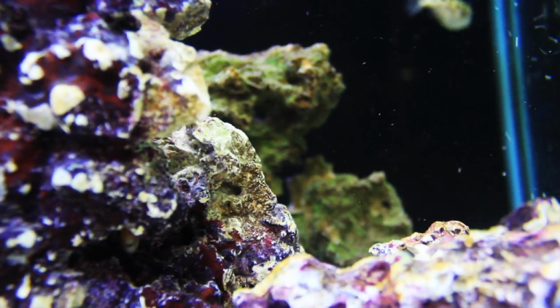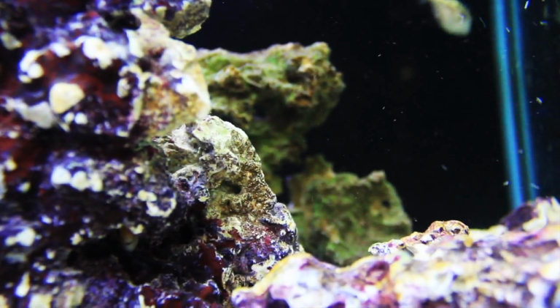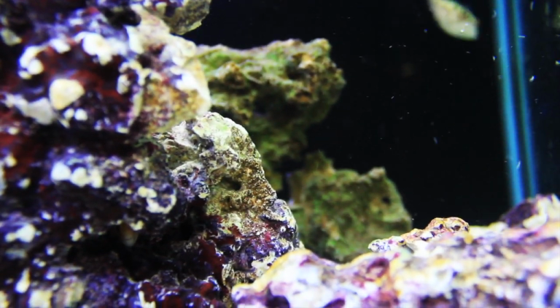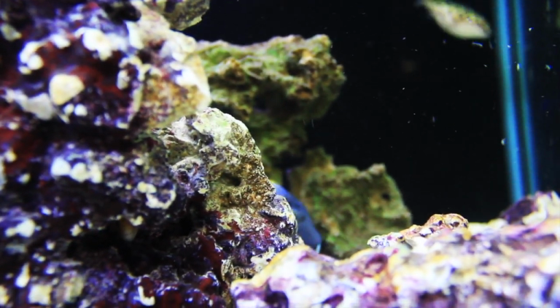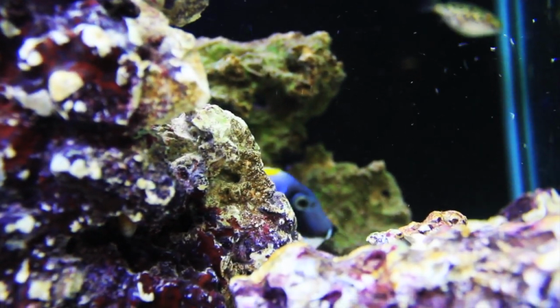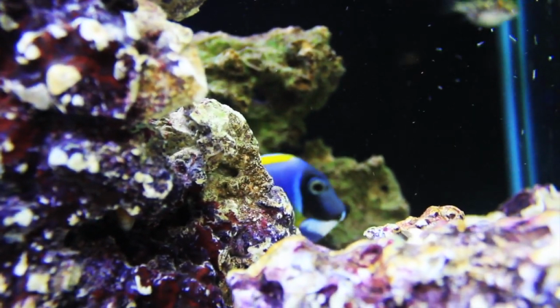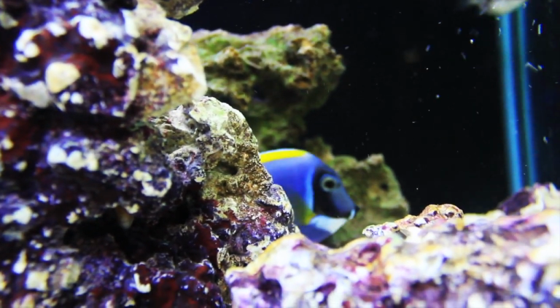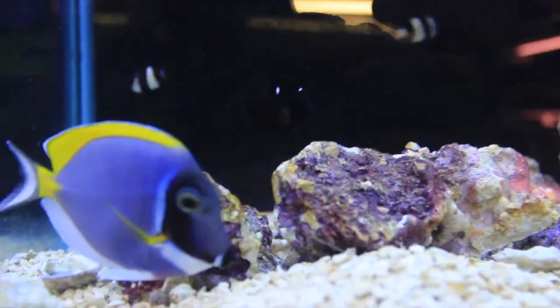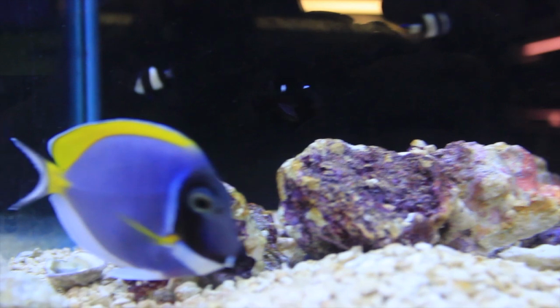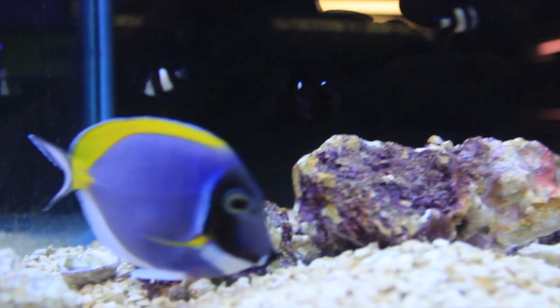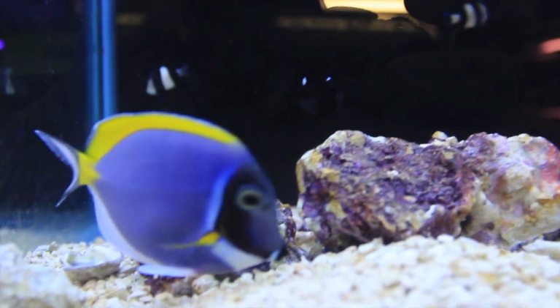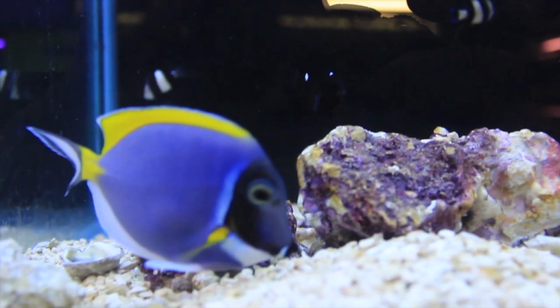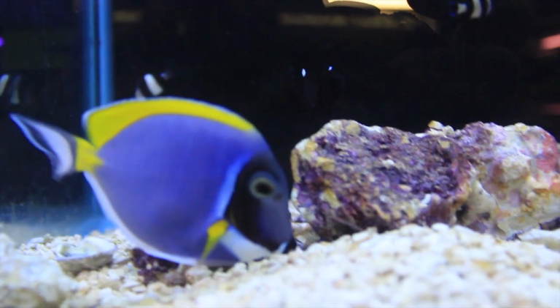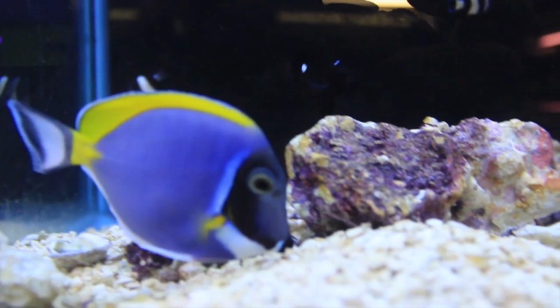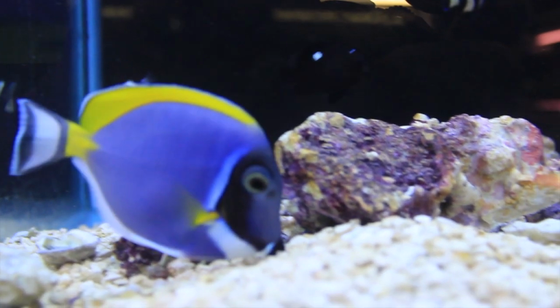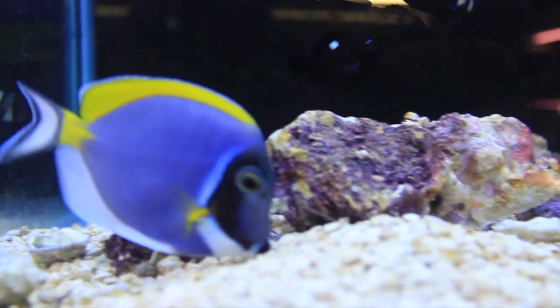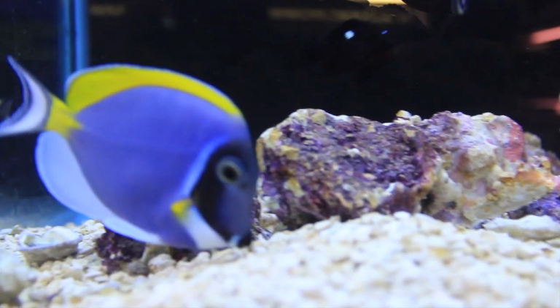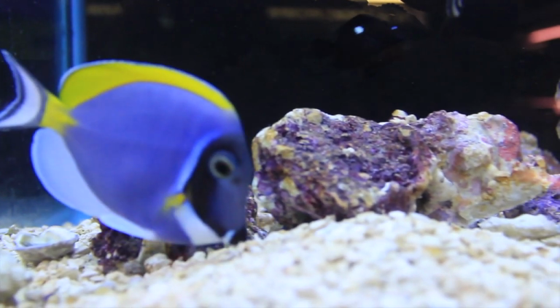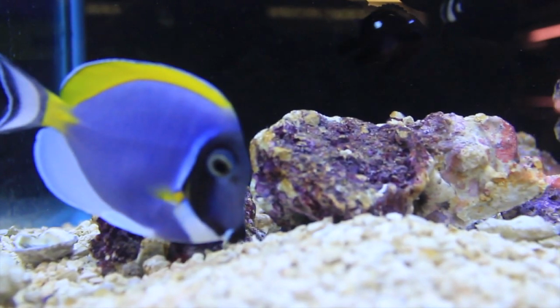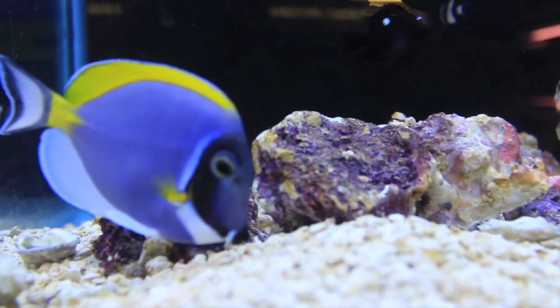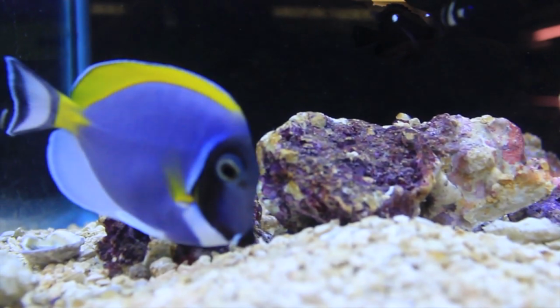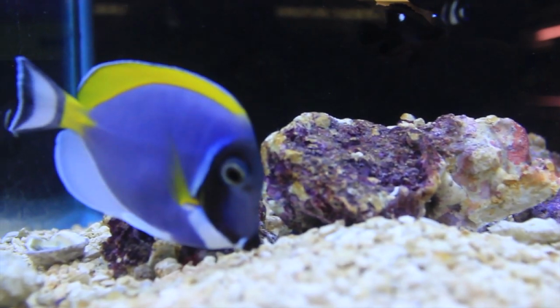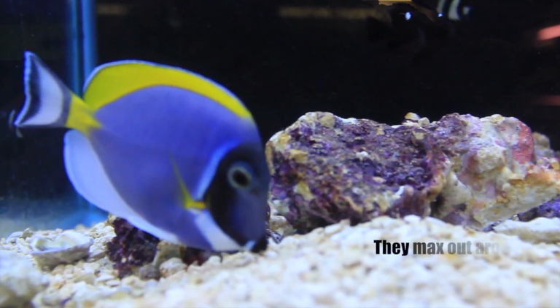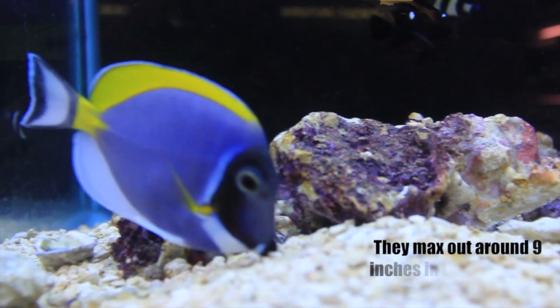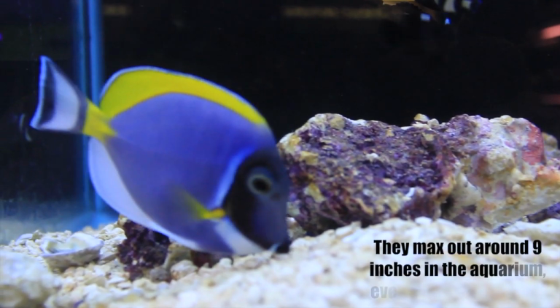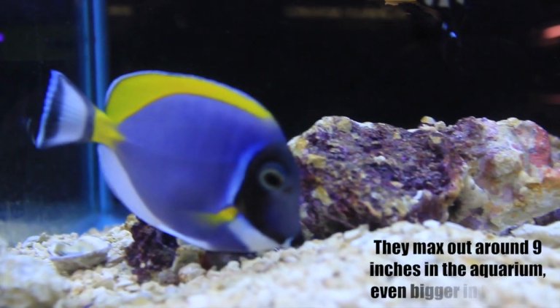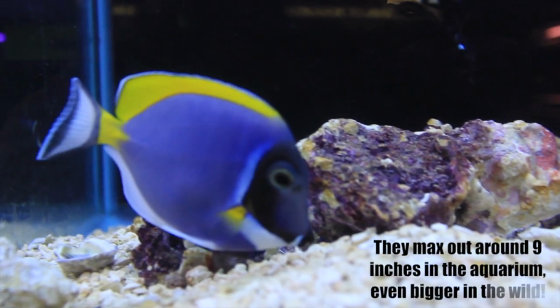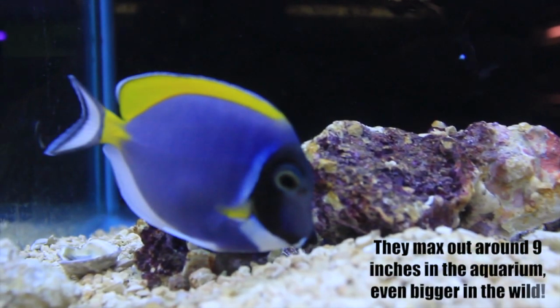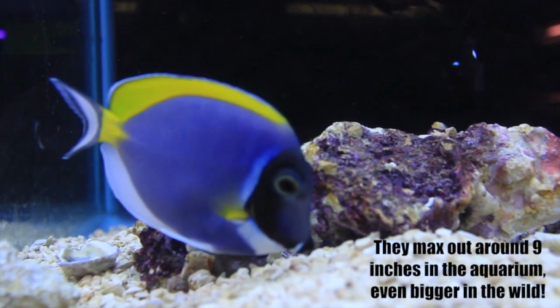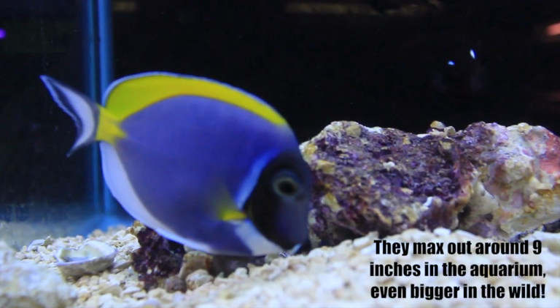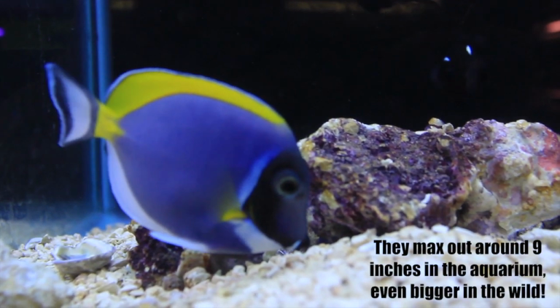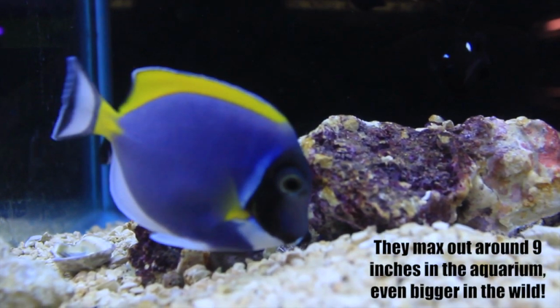They are on a moderate care level and they need appropriate nutrition. They are also easily susceptible to ich and velvet.